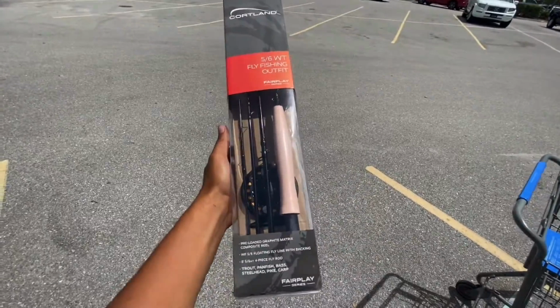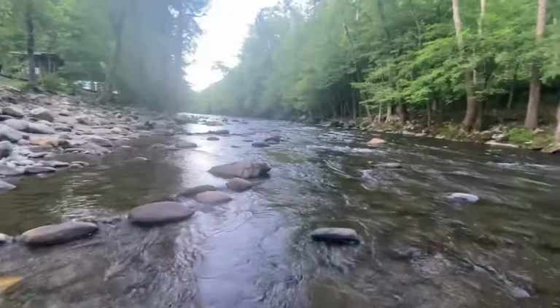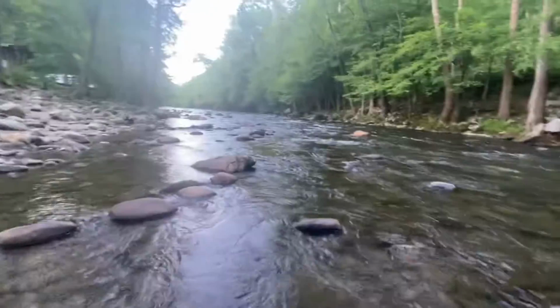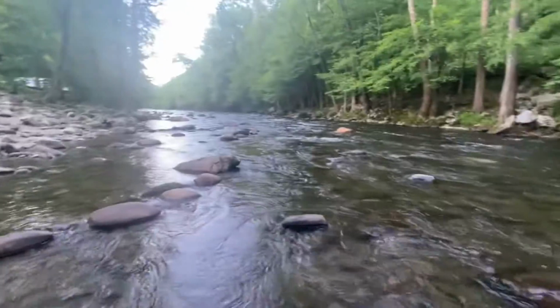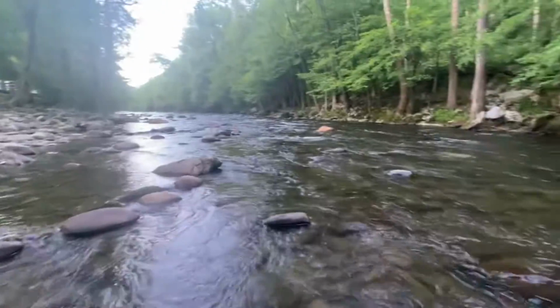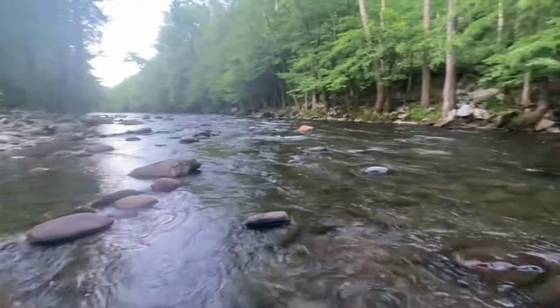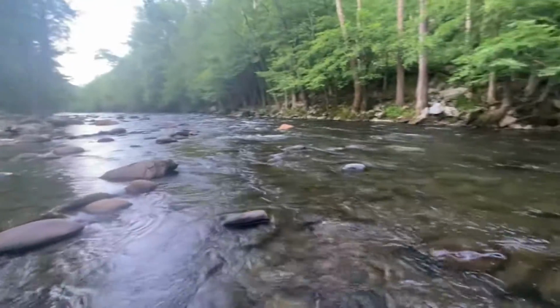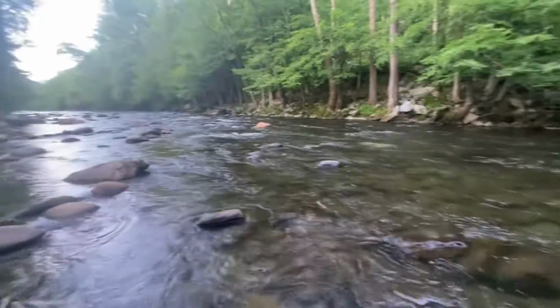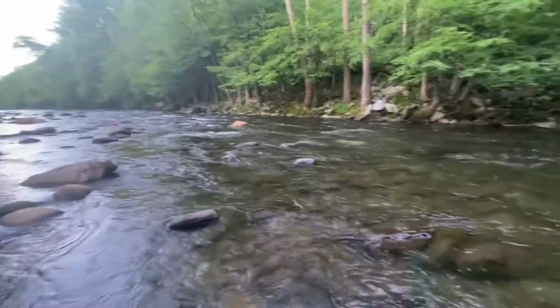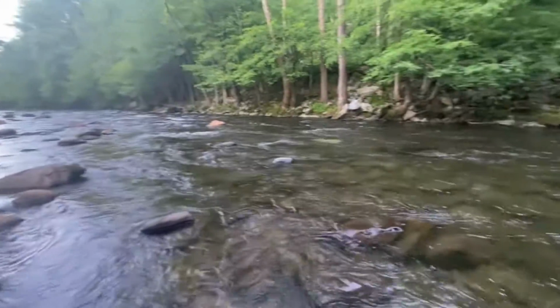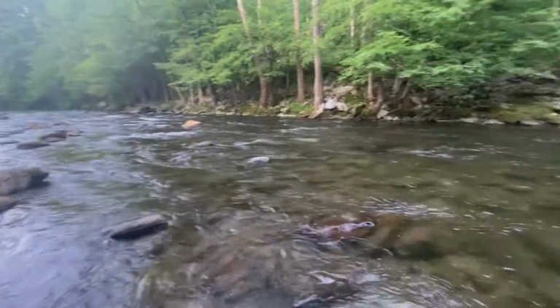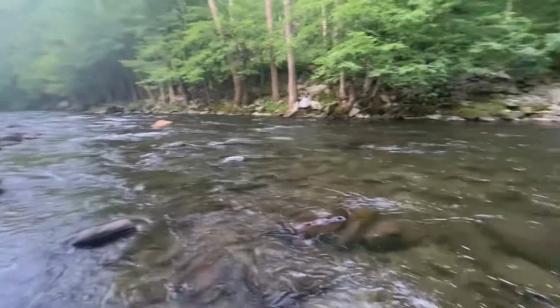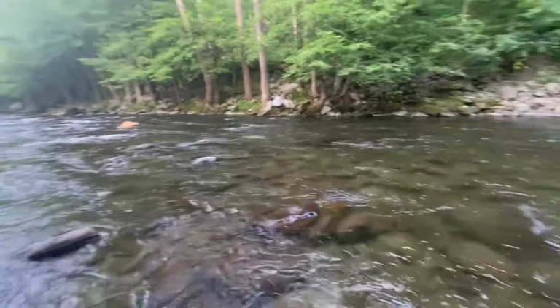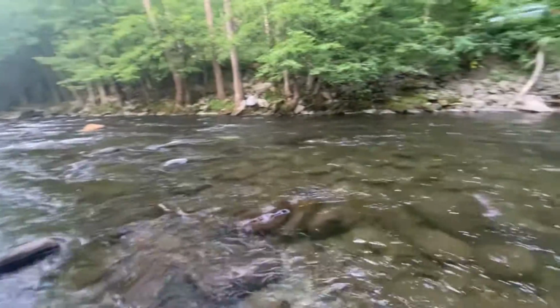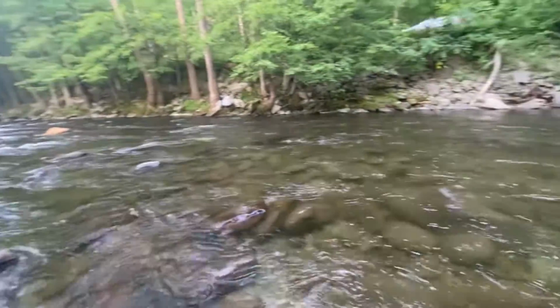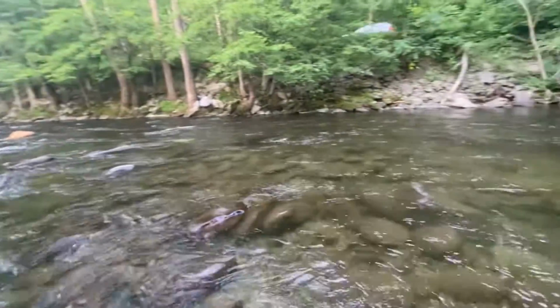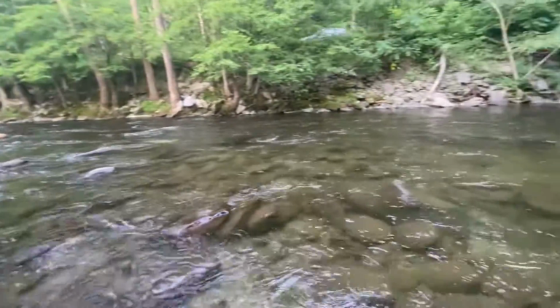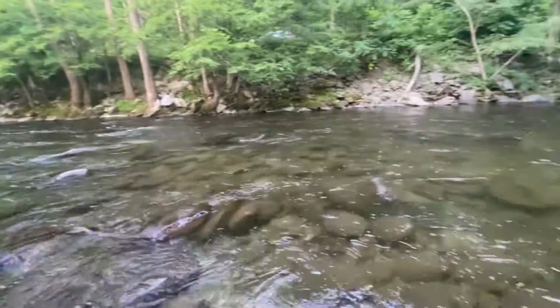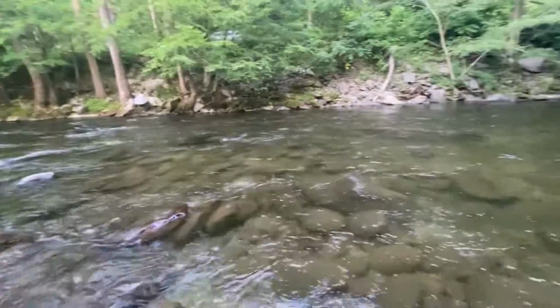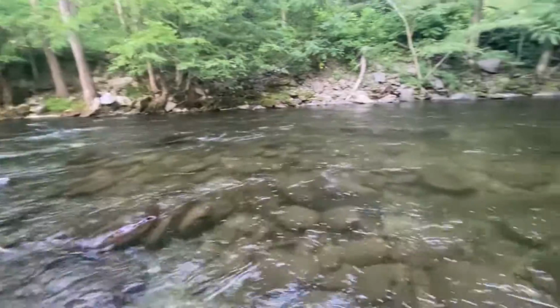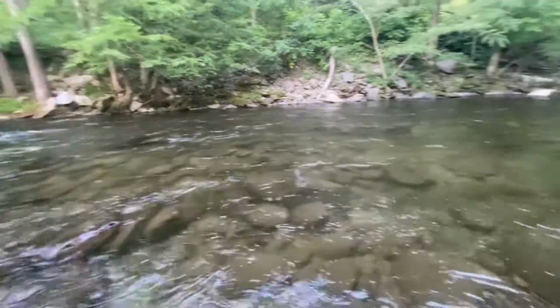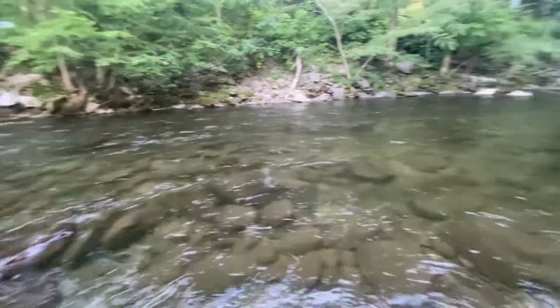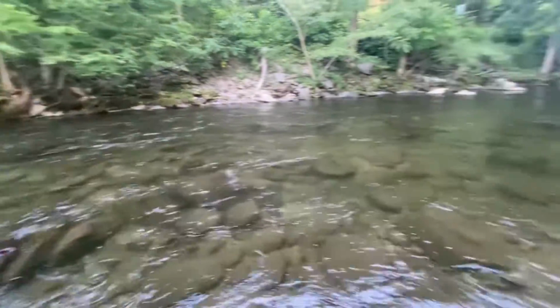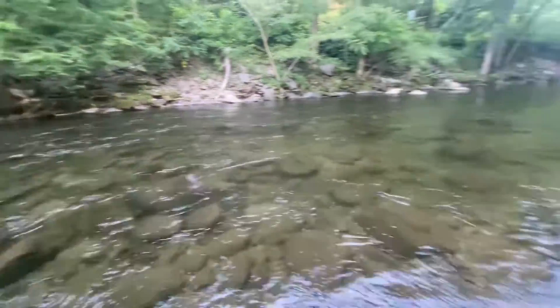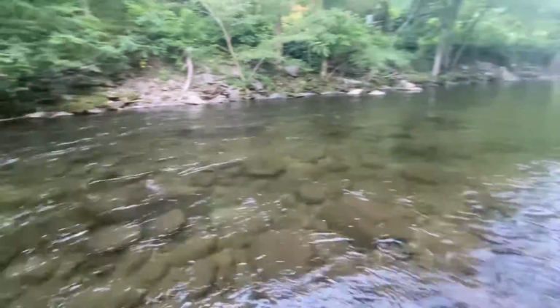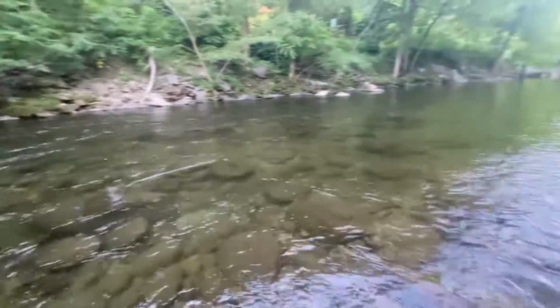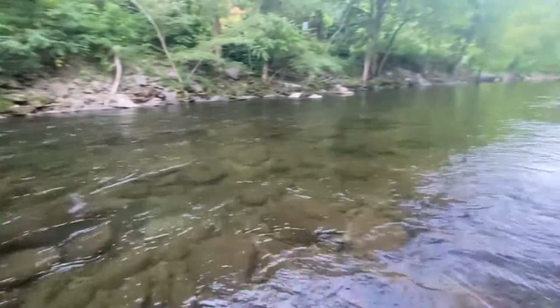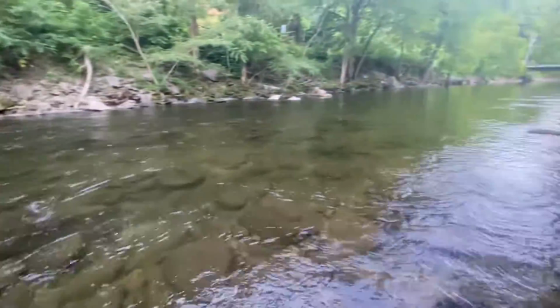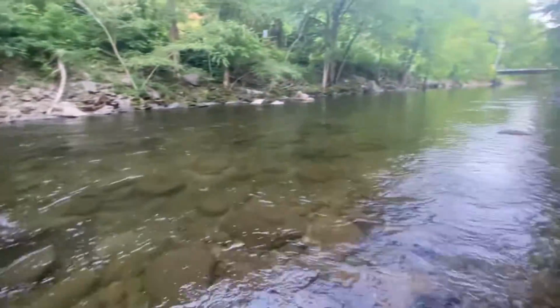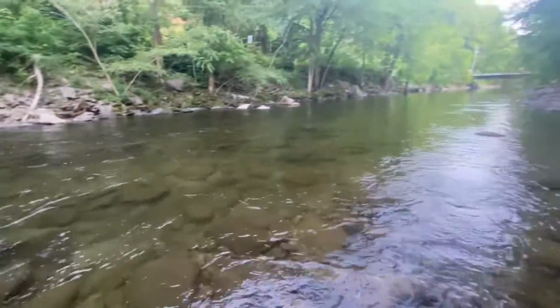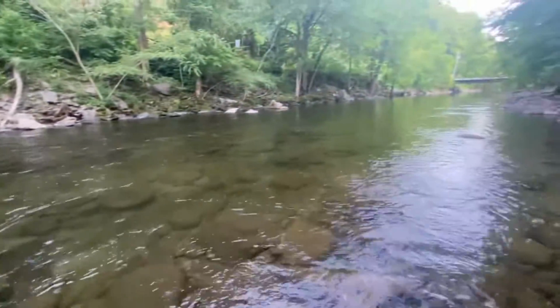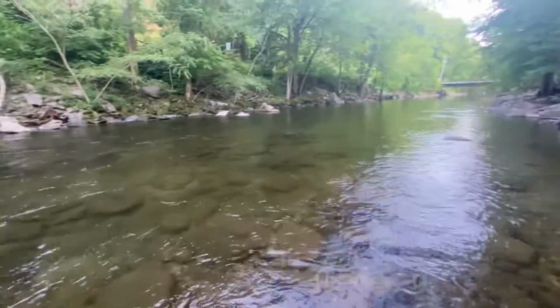So next, I took the fly rod to this stream that supposedly had some trout.